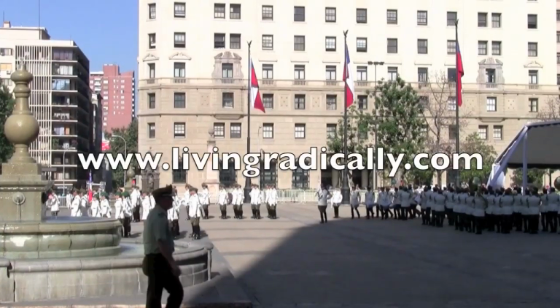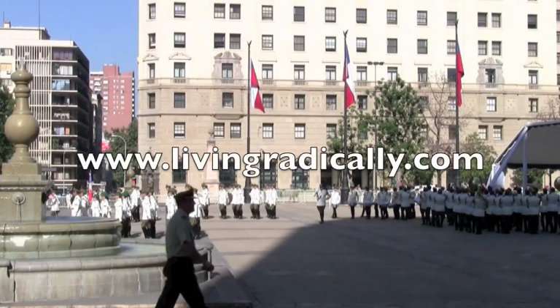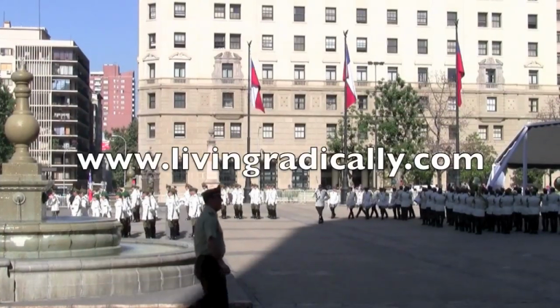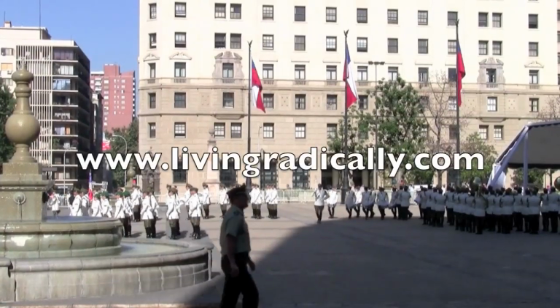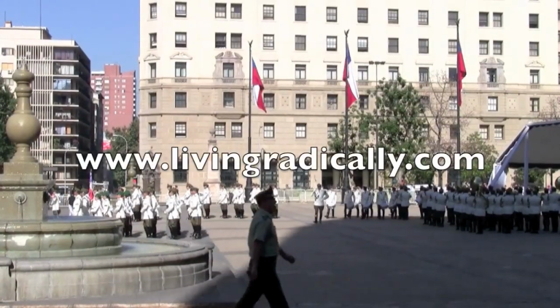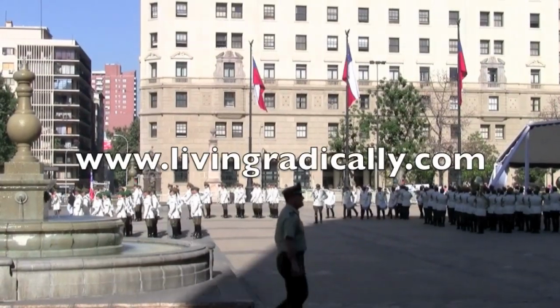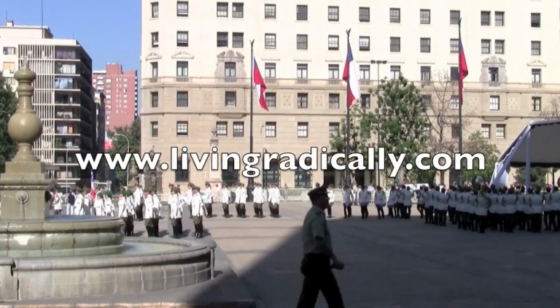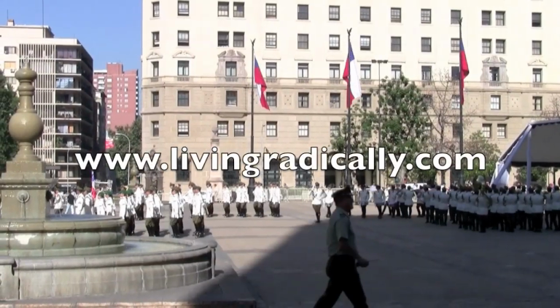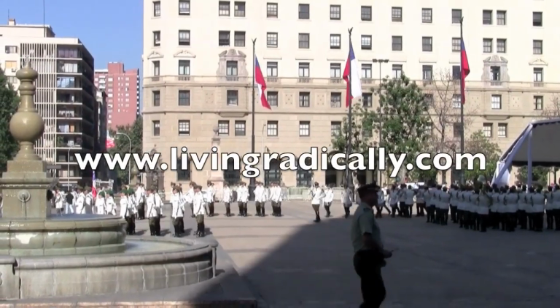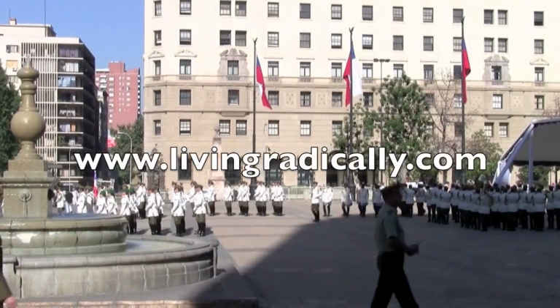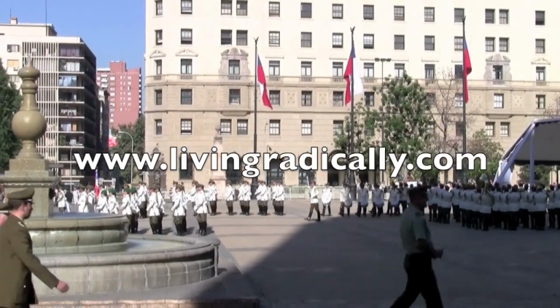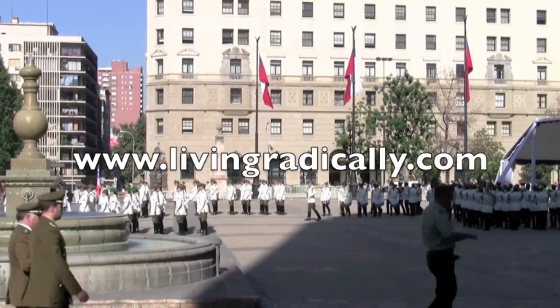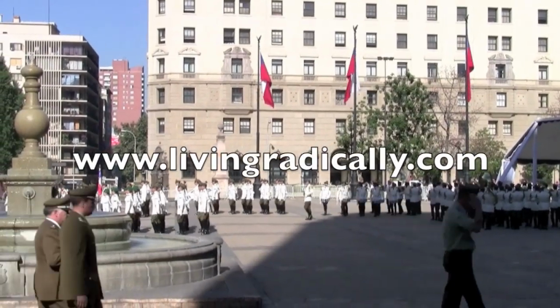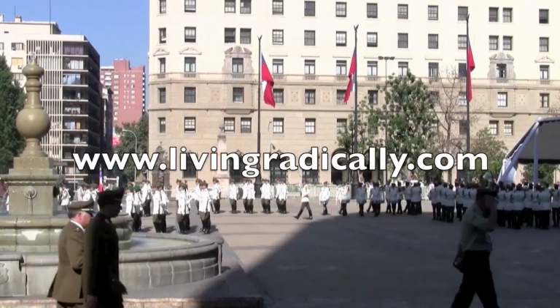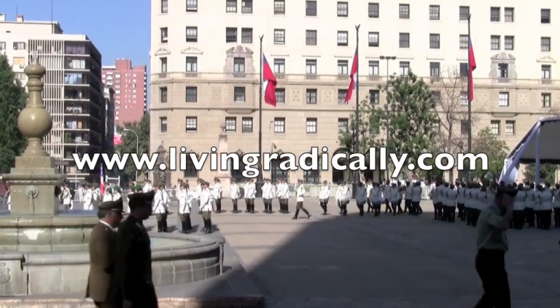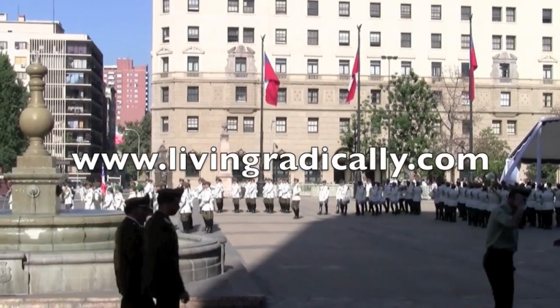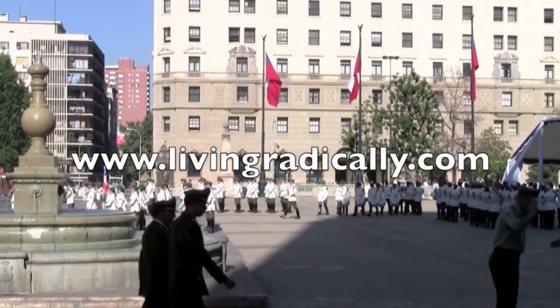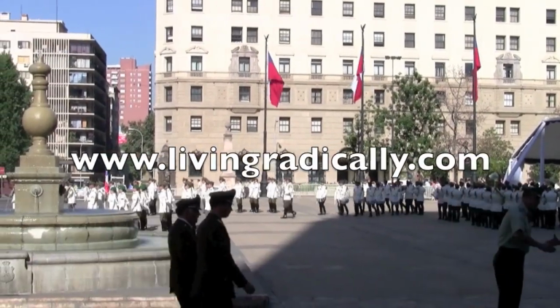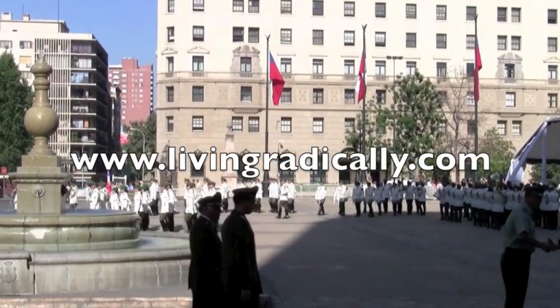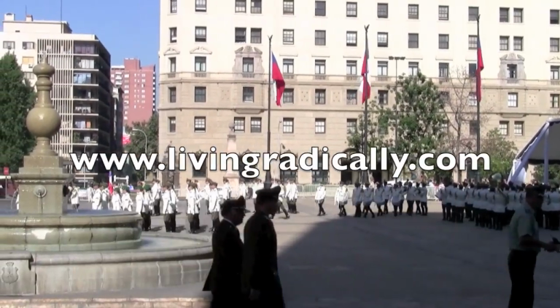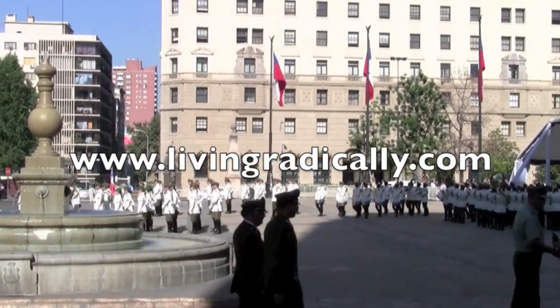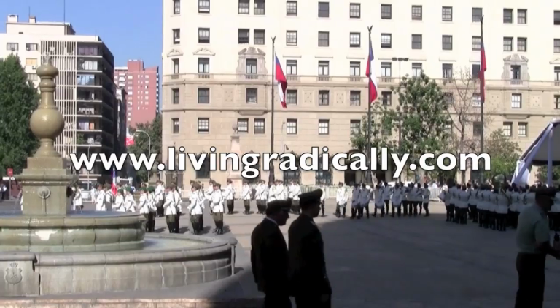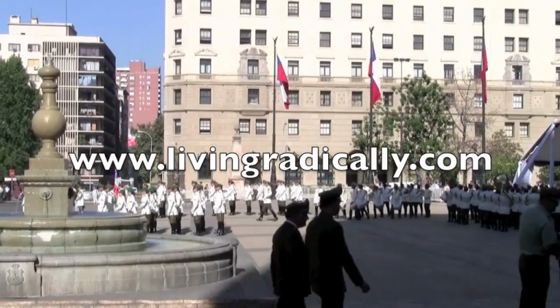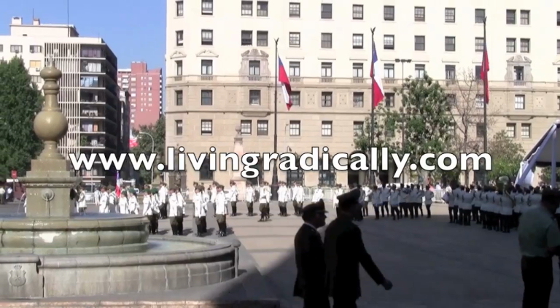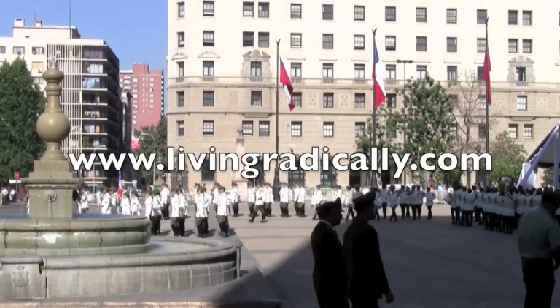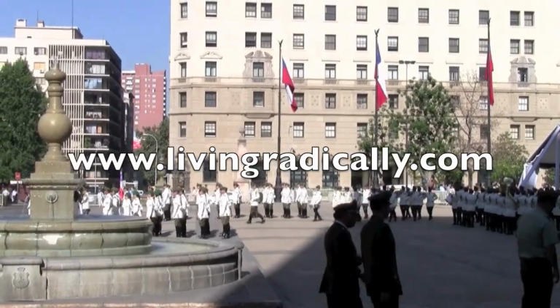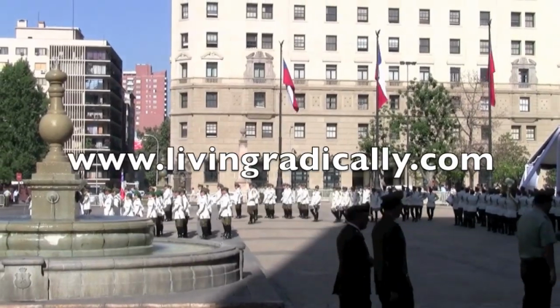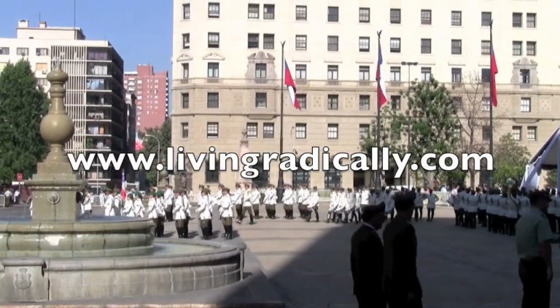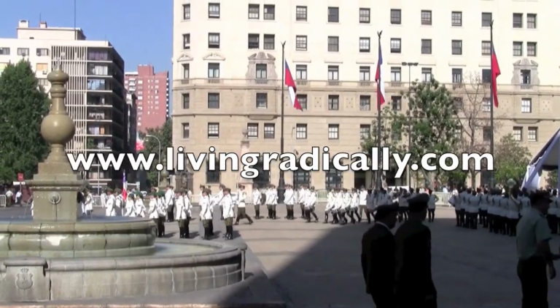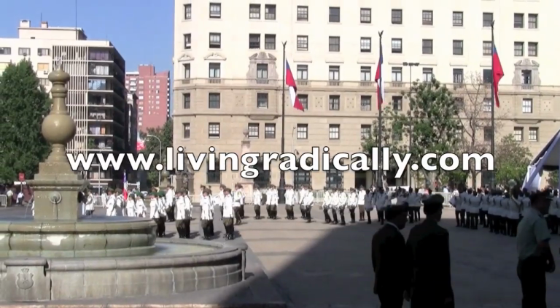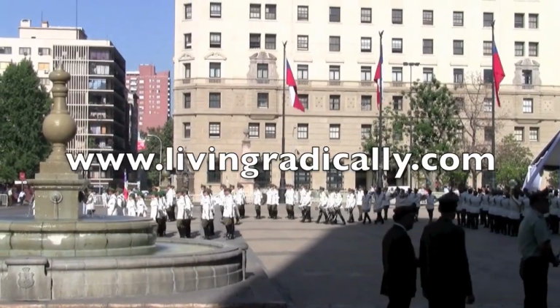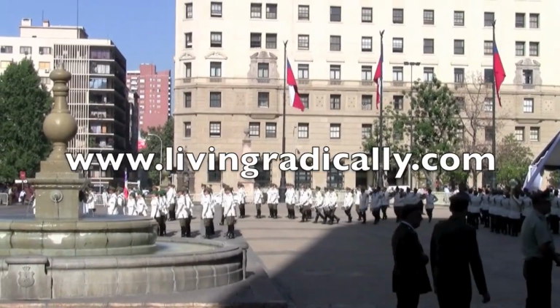For a complete list of things to do and places to go in Santiago, head to the destination page on livingradically.com.